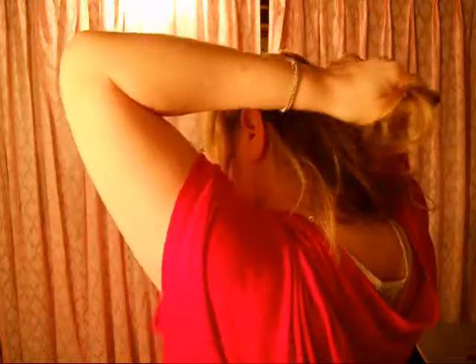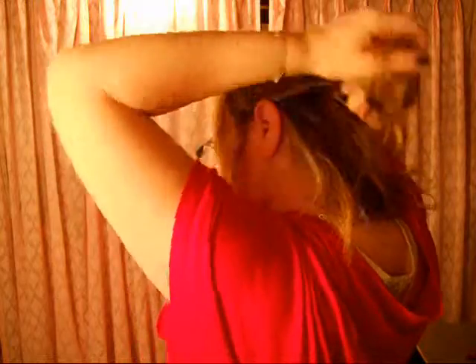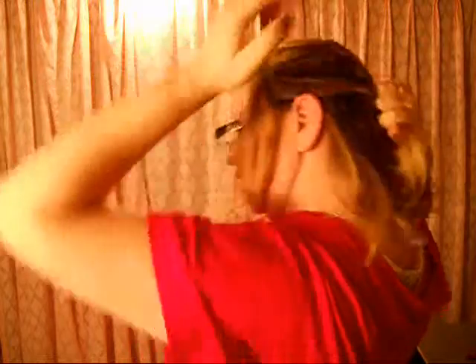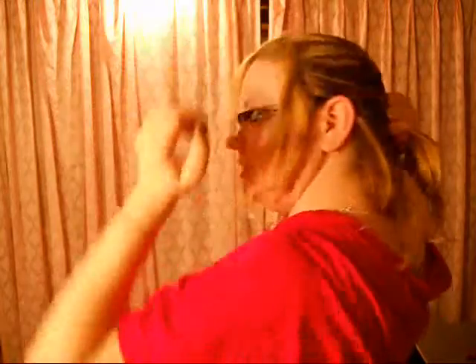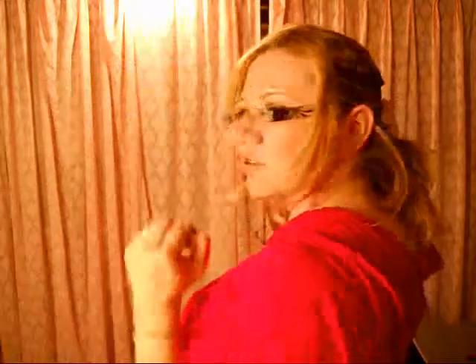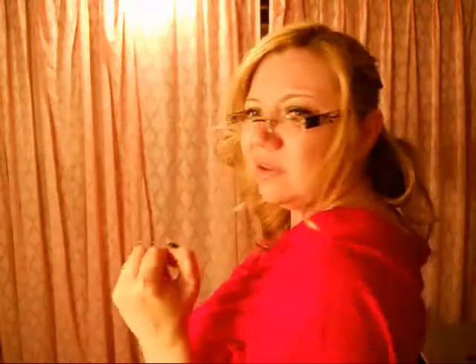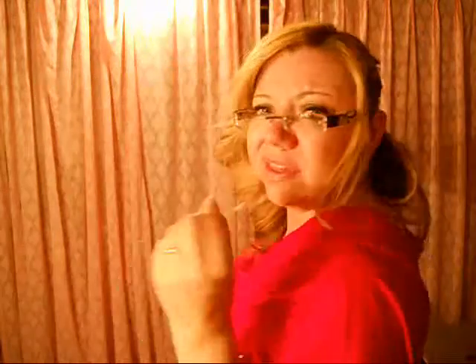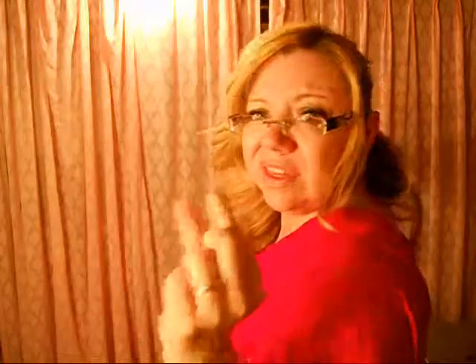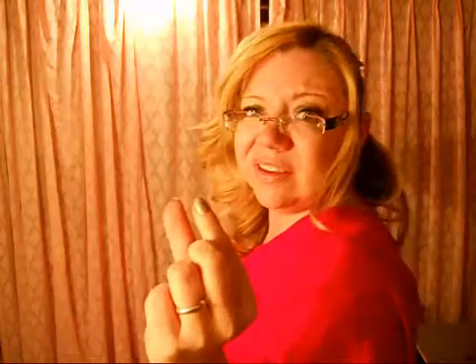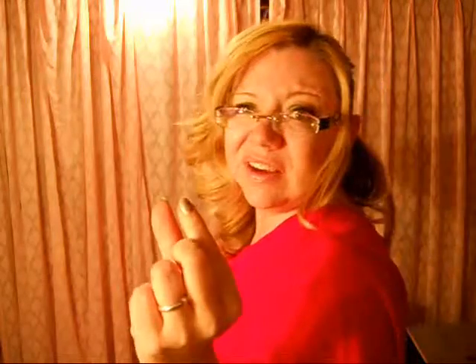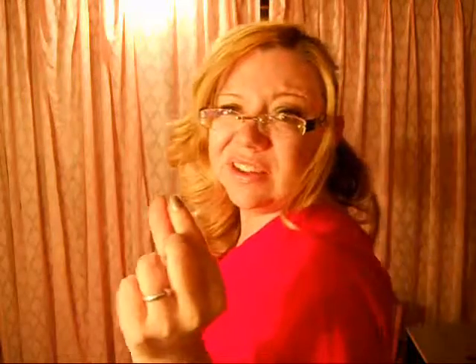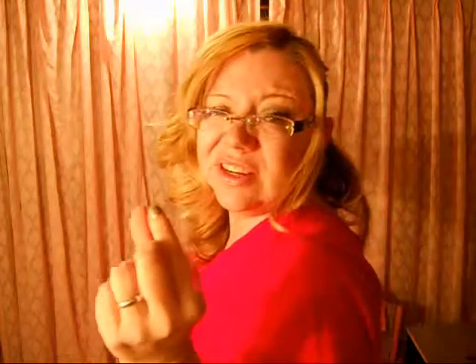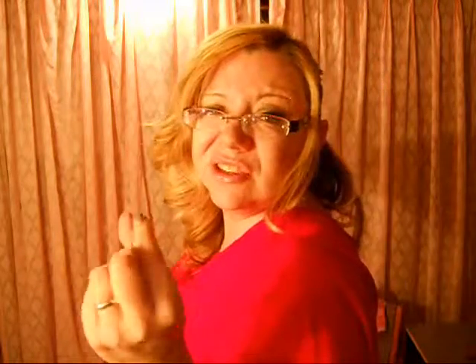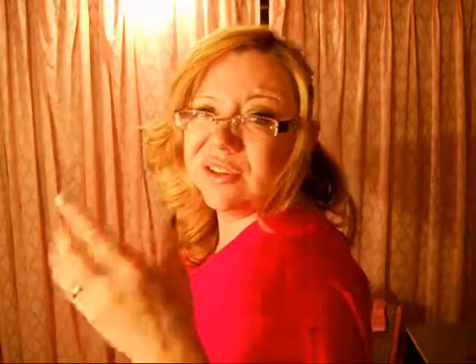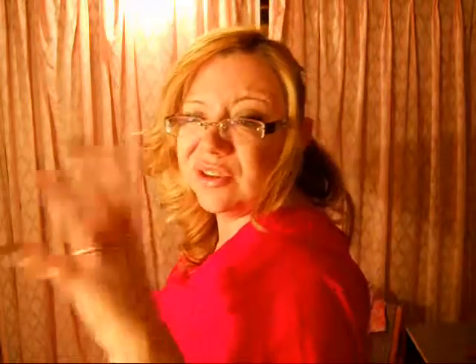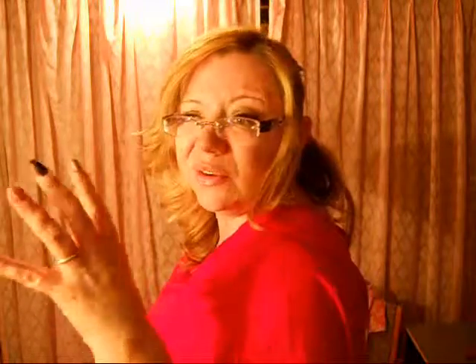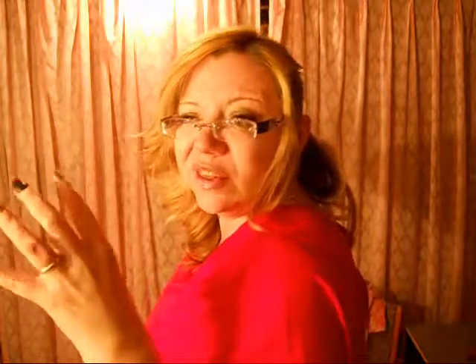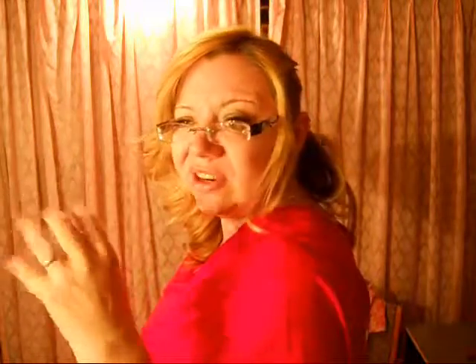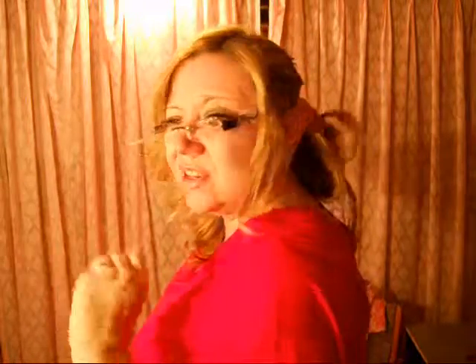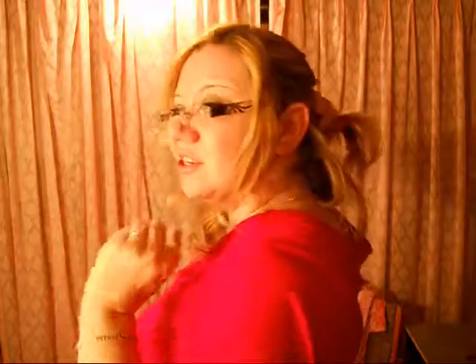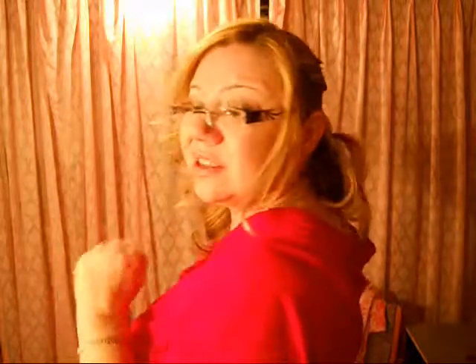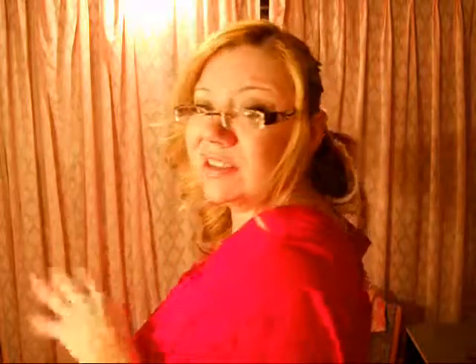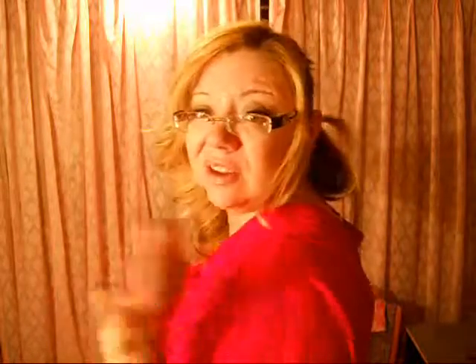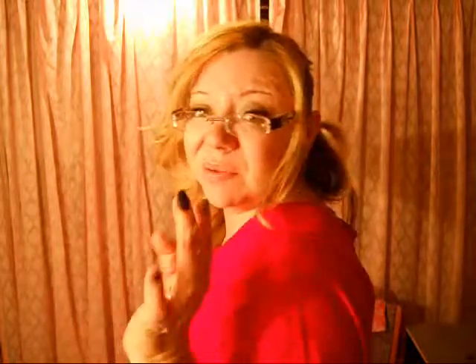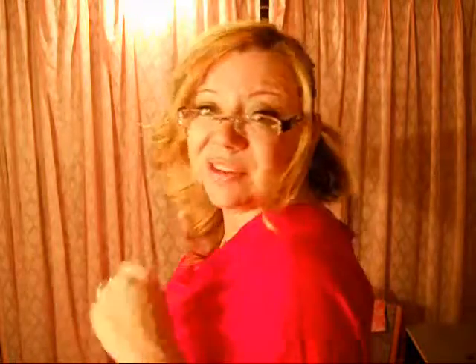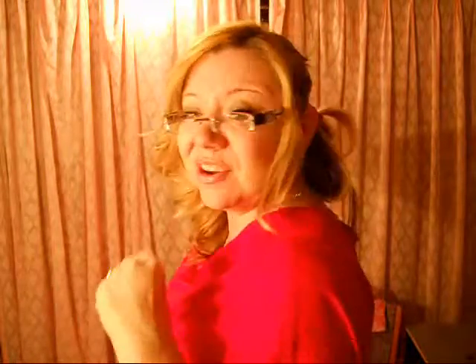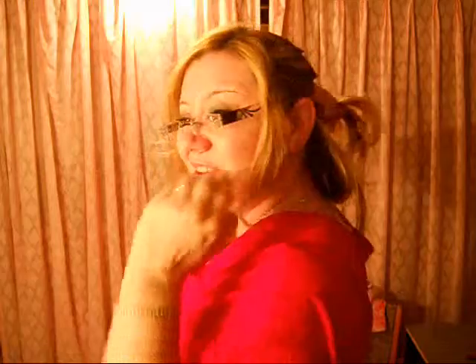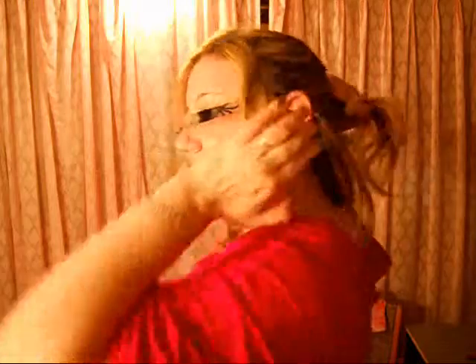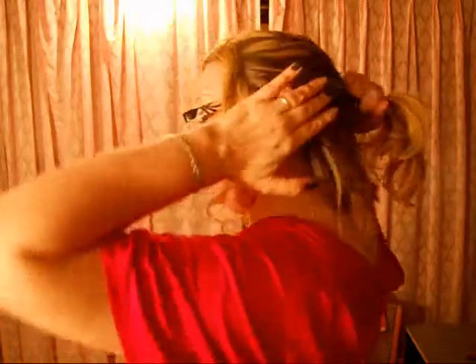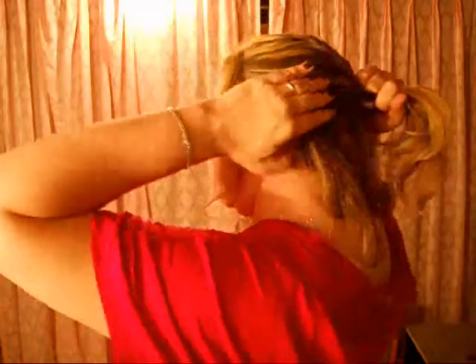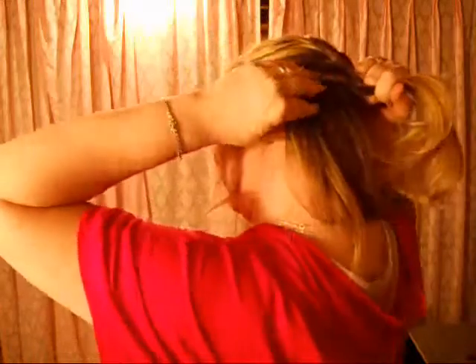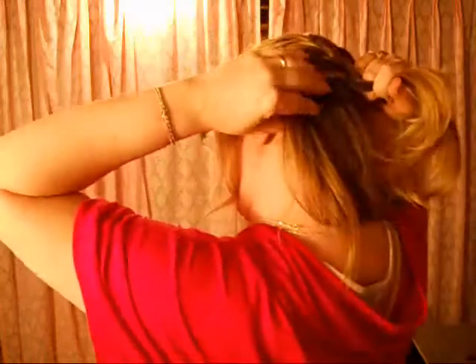You can do thin sections, you can do thicker sections — it all depends on the look that you like.